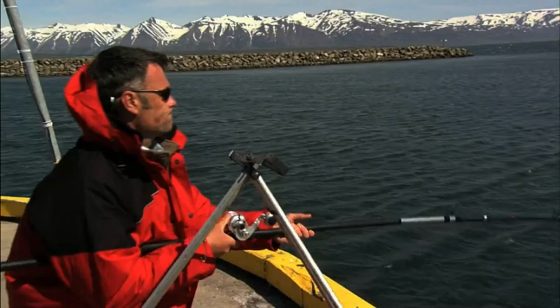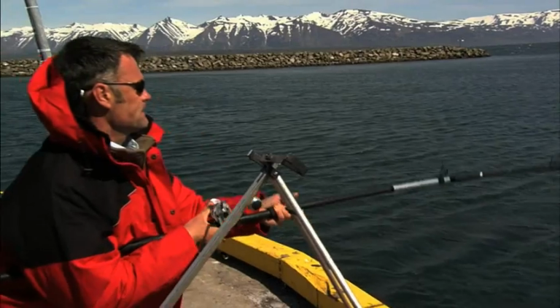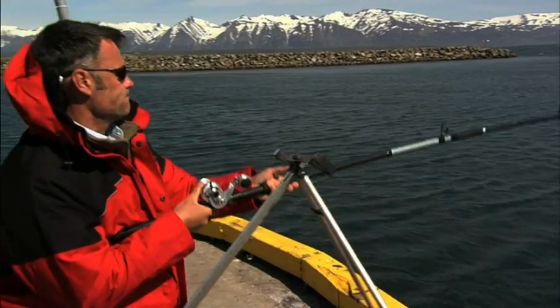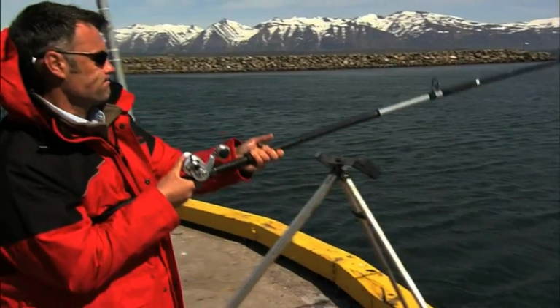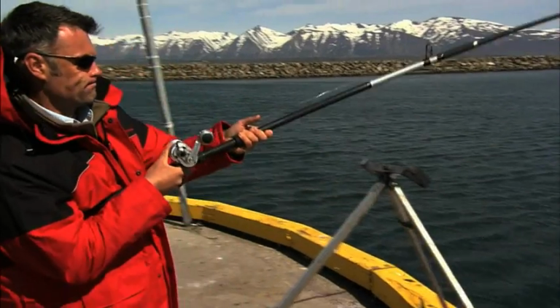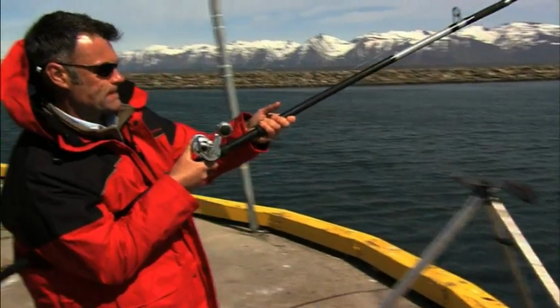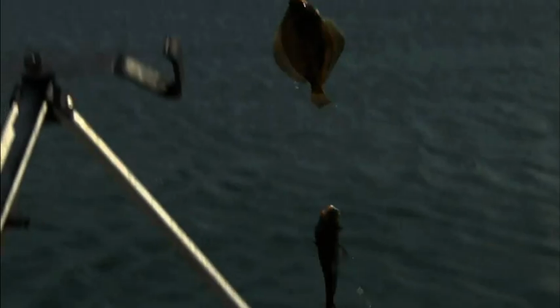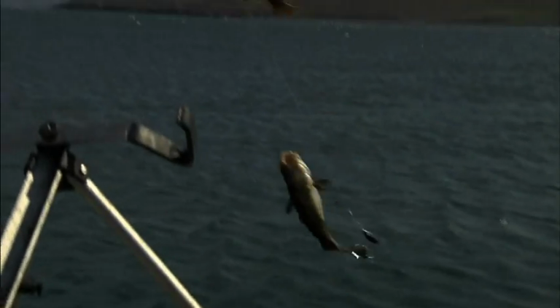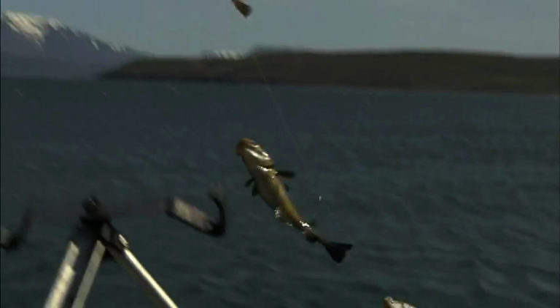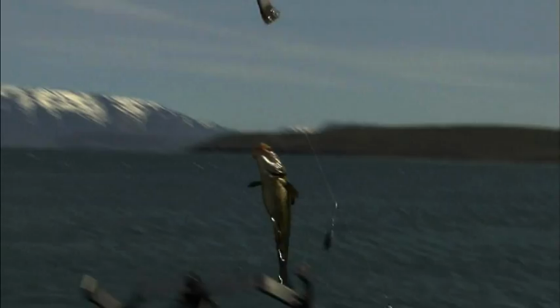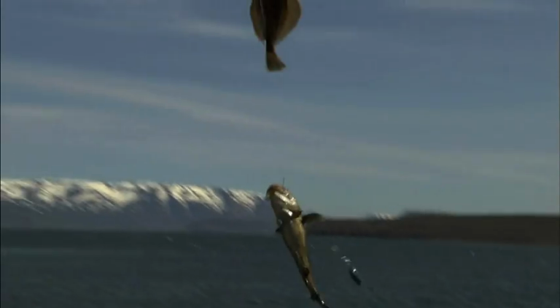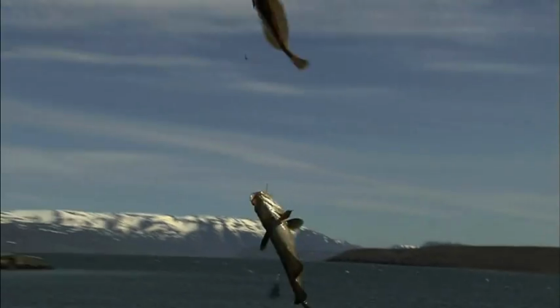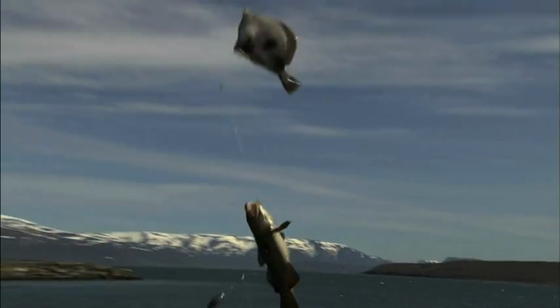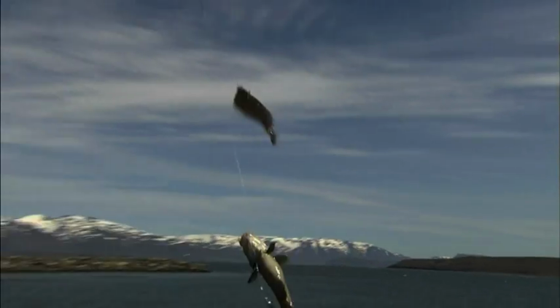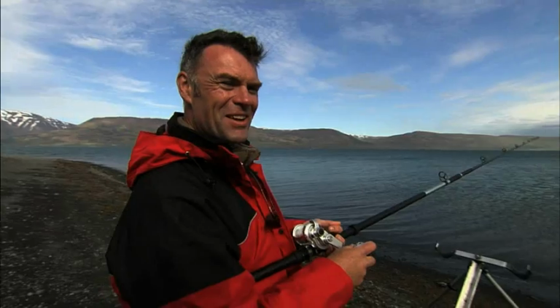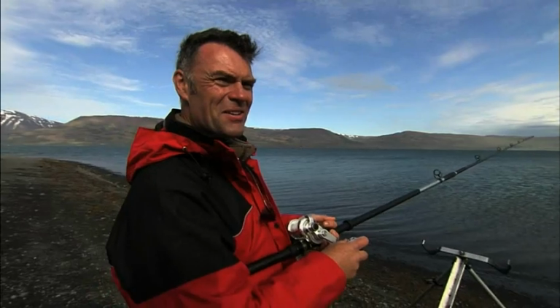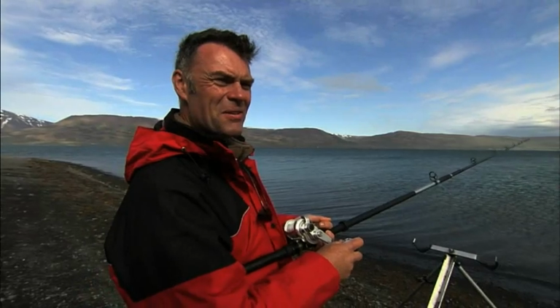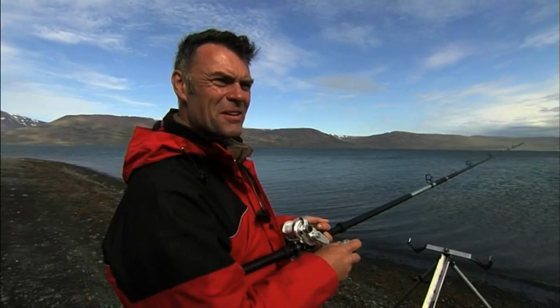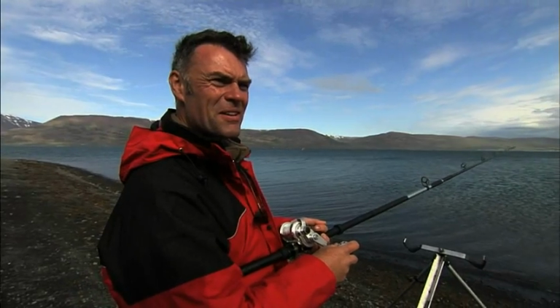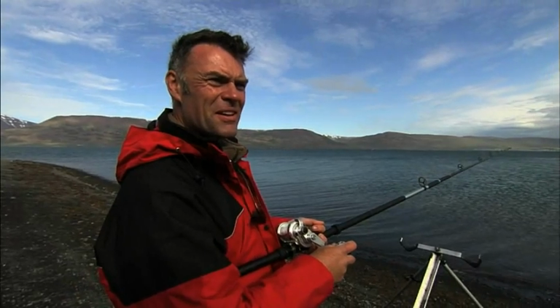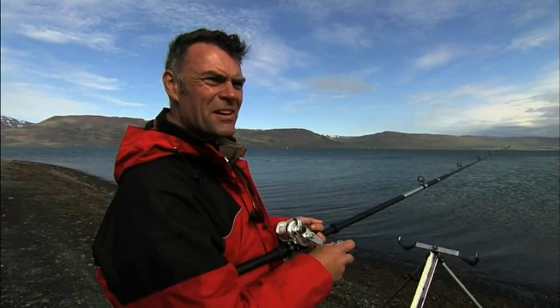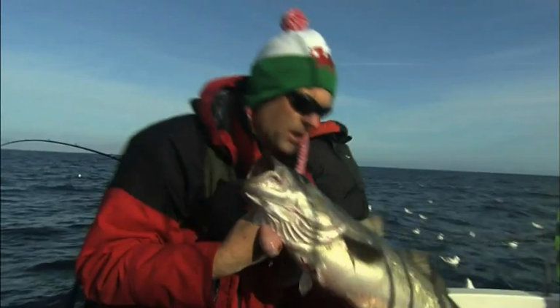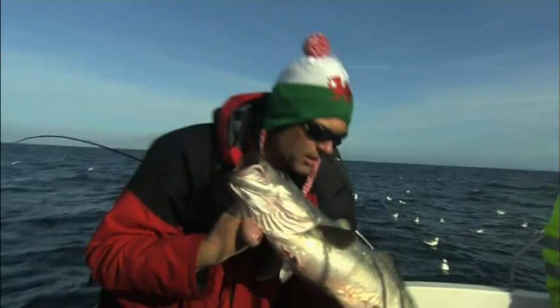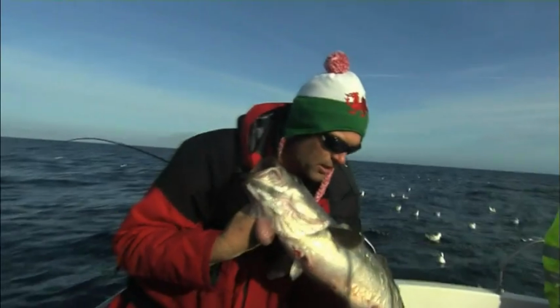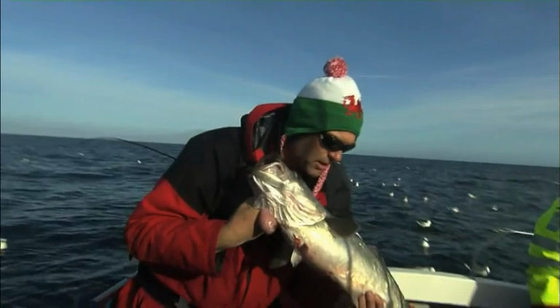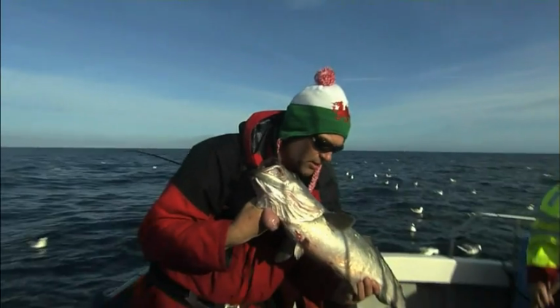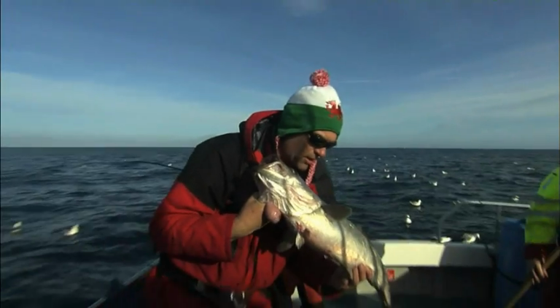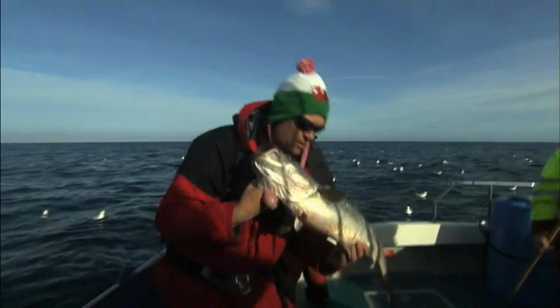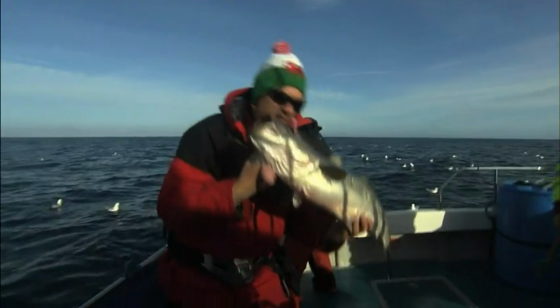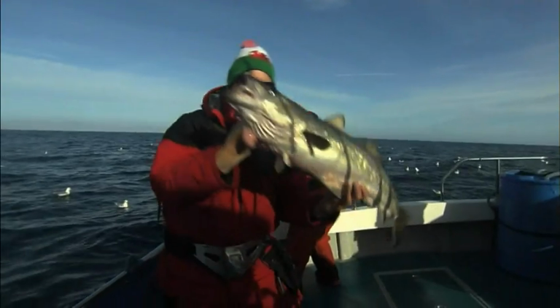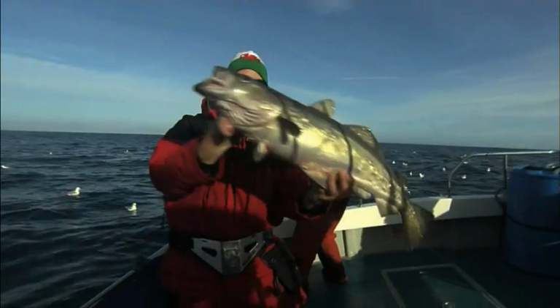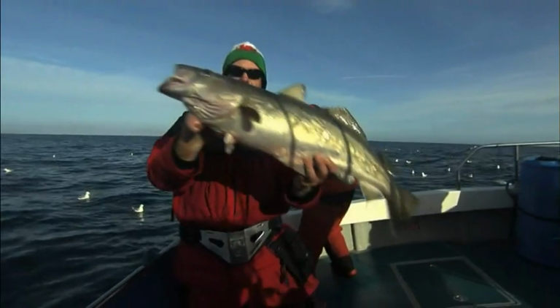I've been fortunate enough to have fished all over the world, and I try to make sure that I get fishing as much as possible when I'm at home.